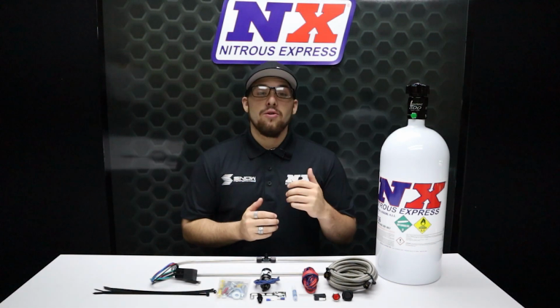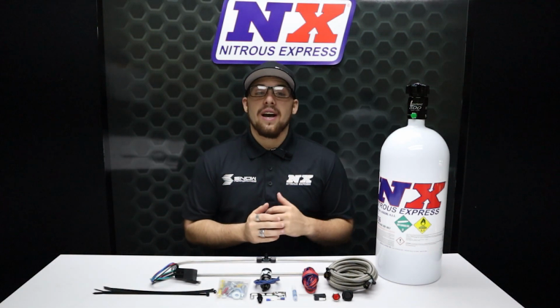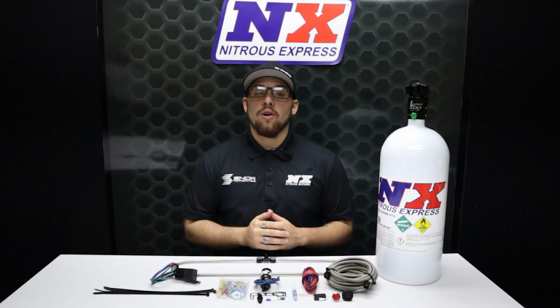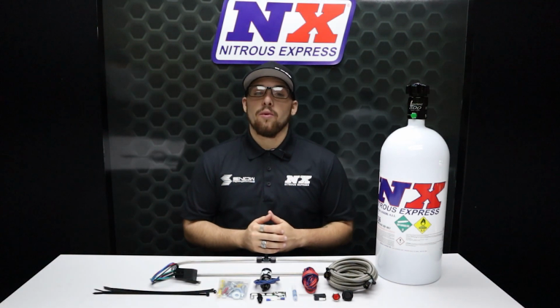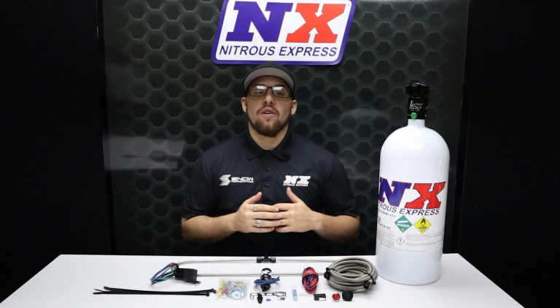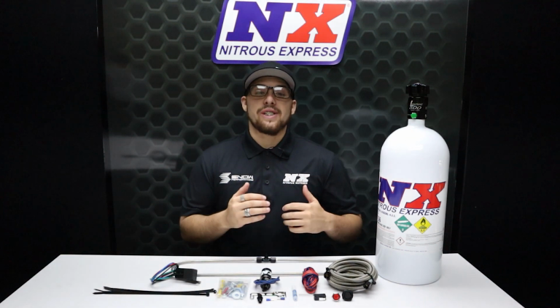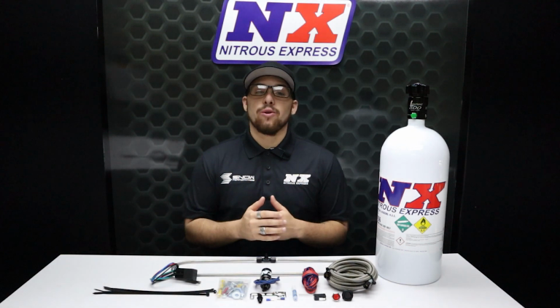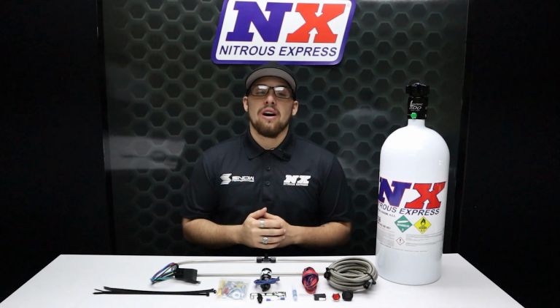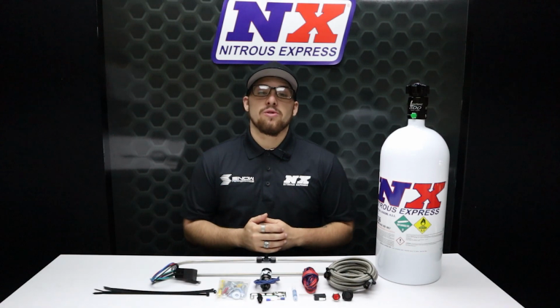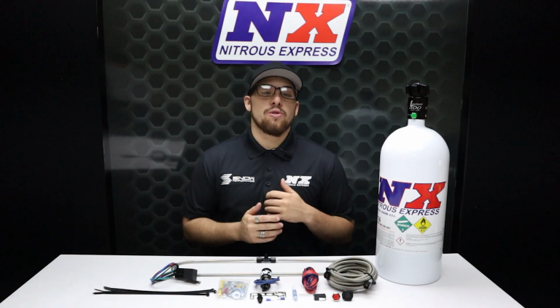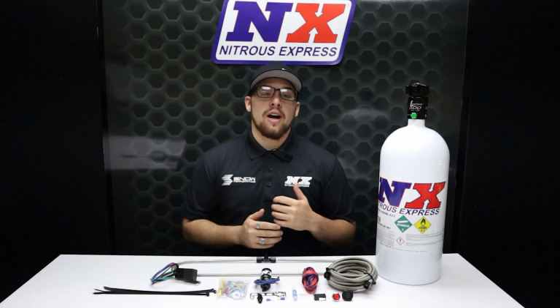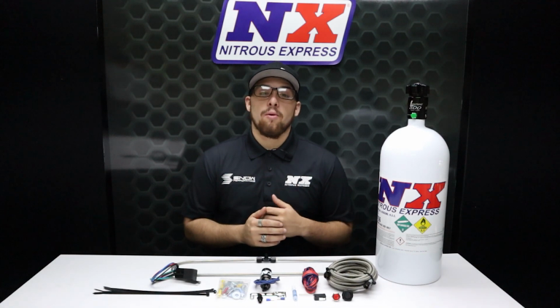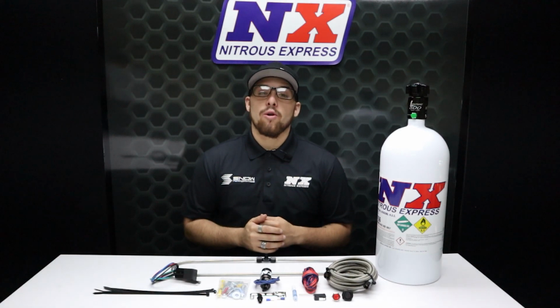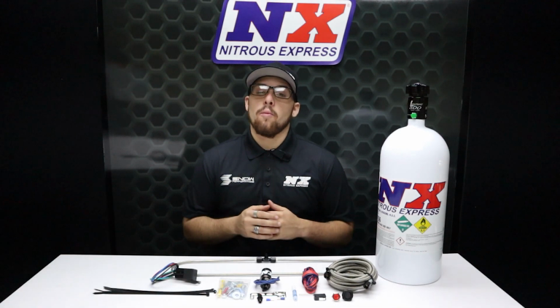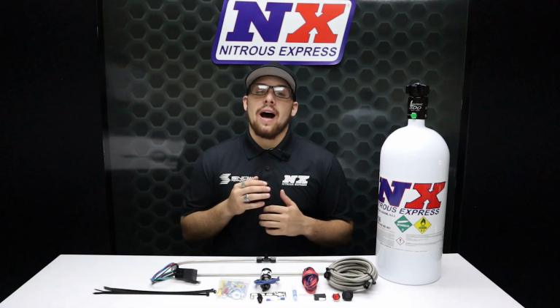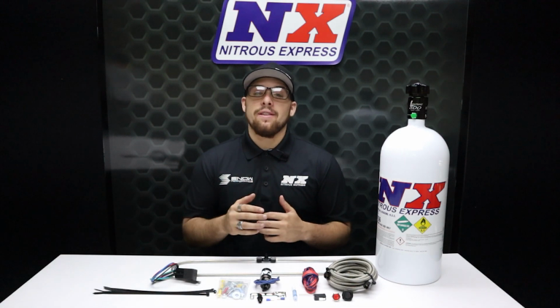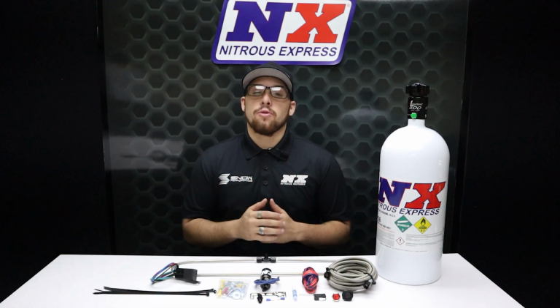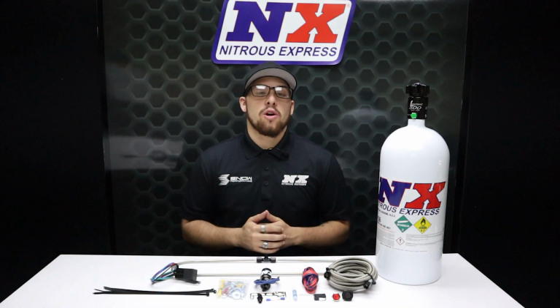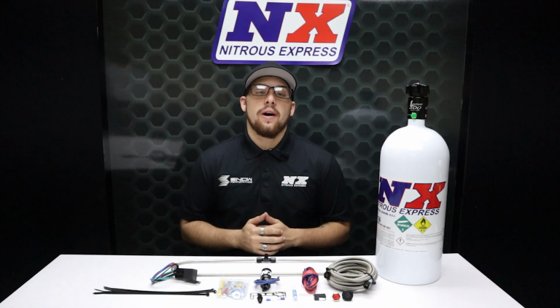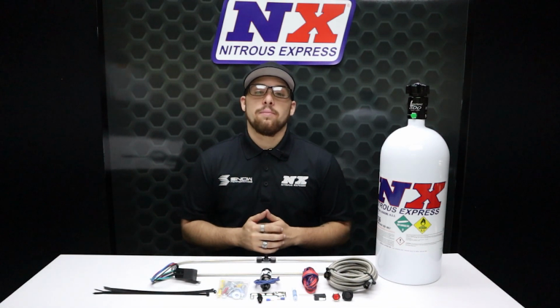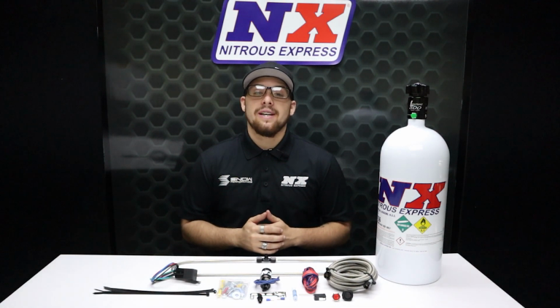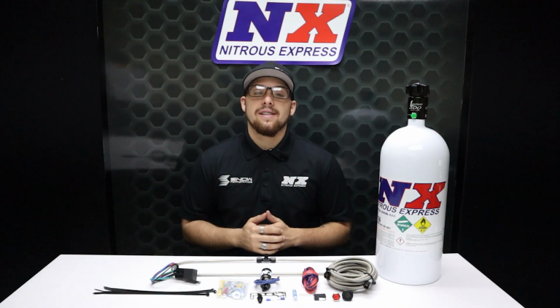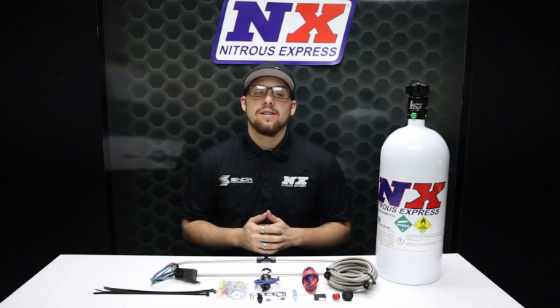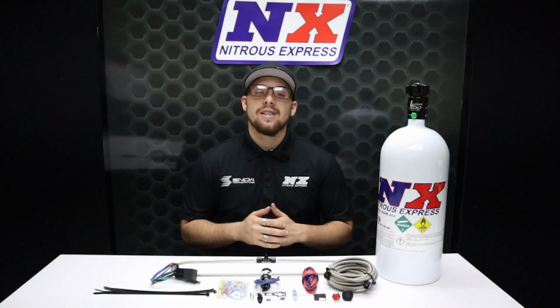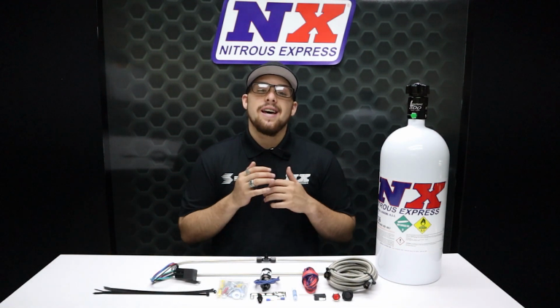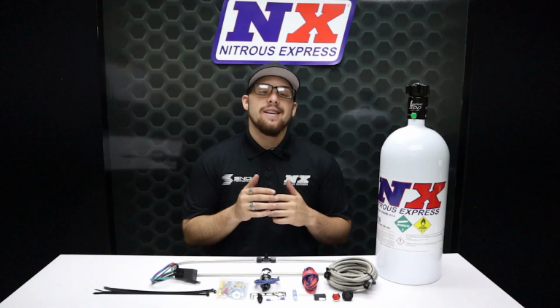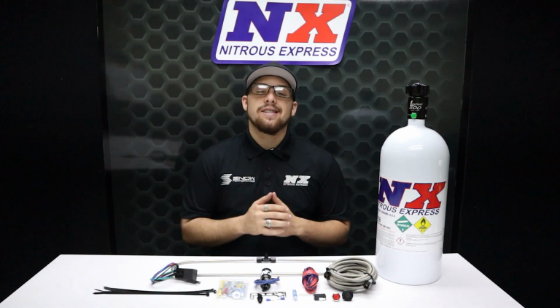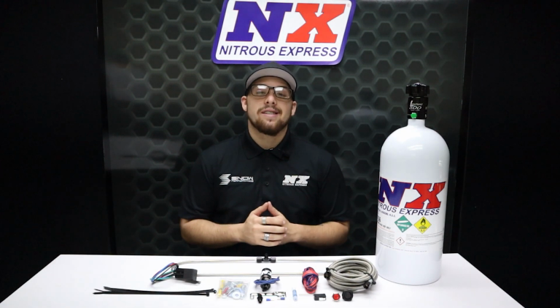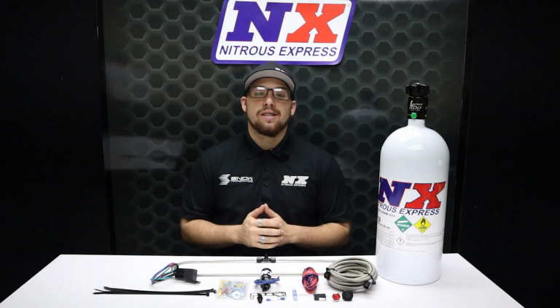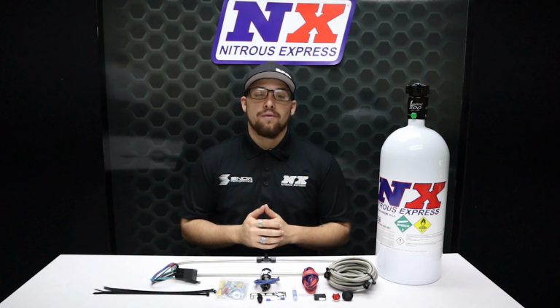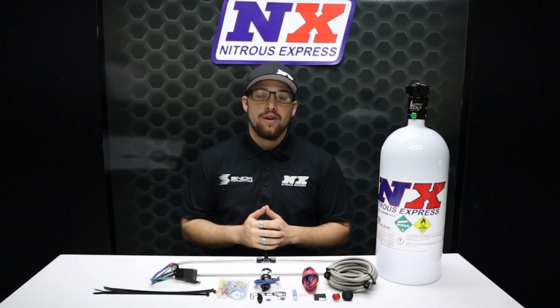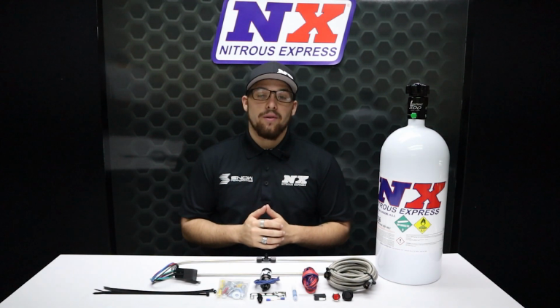If you can't run one of our single nozzle, direct port, or behind the throttle body plate systems, this is the system for you.